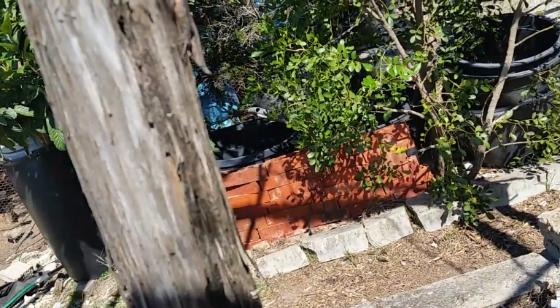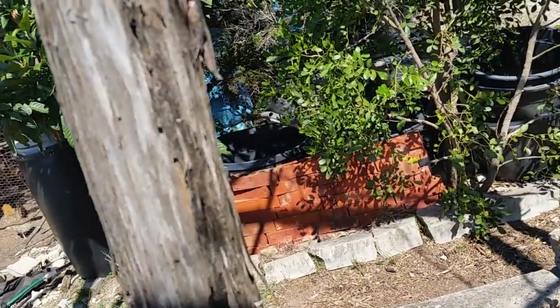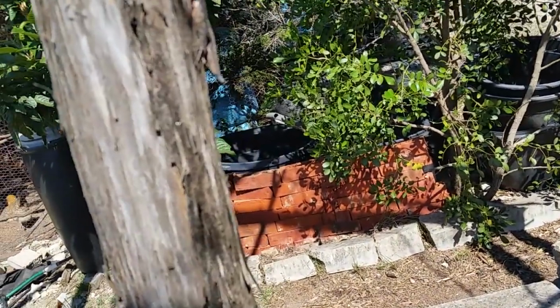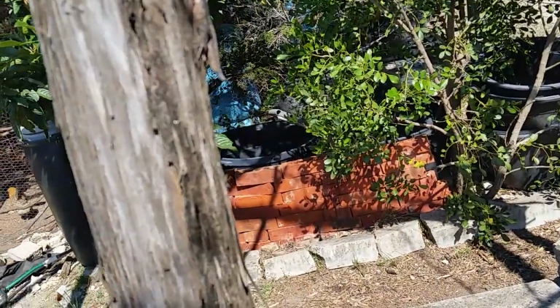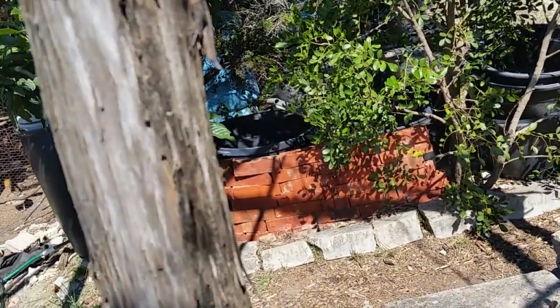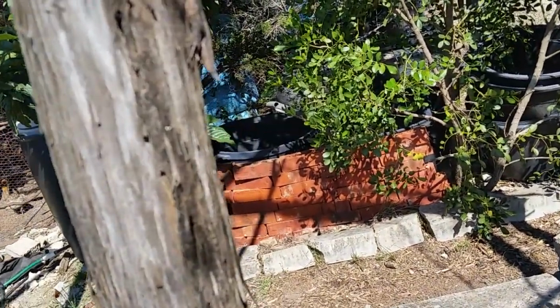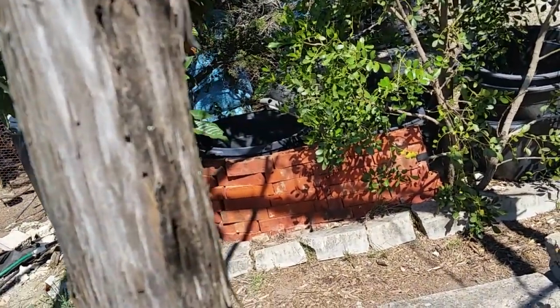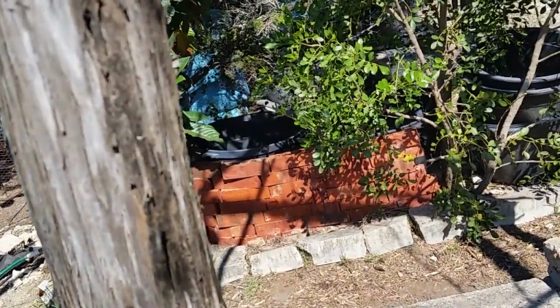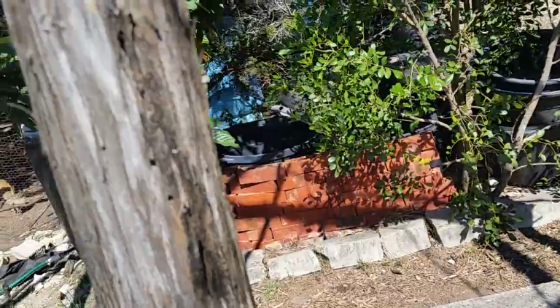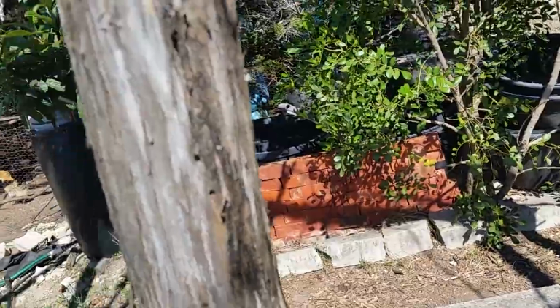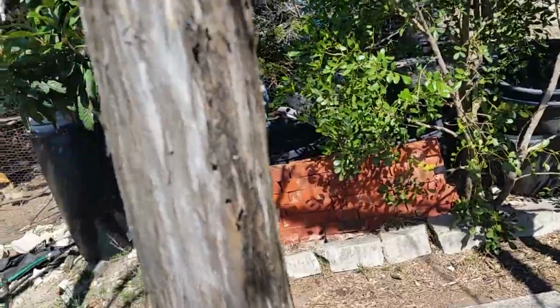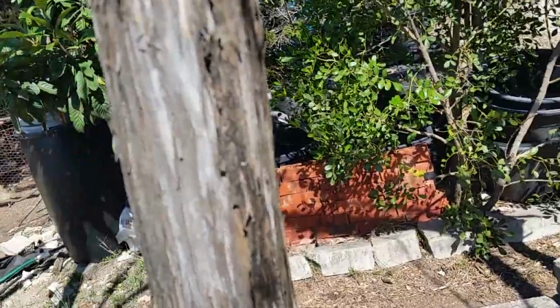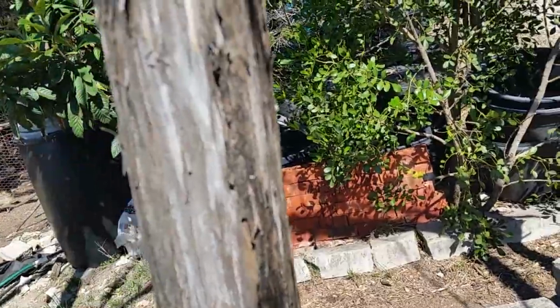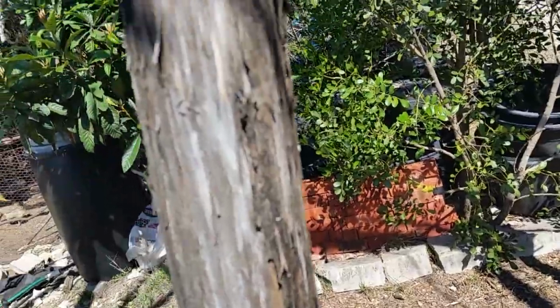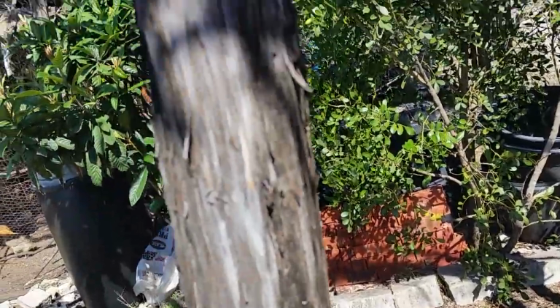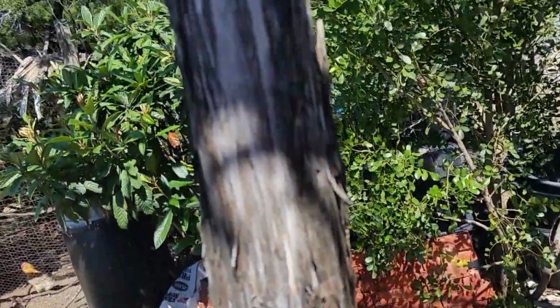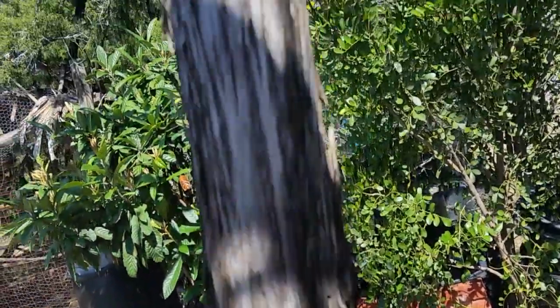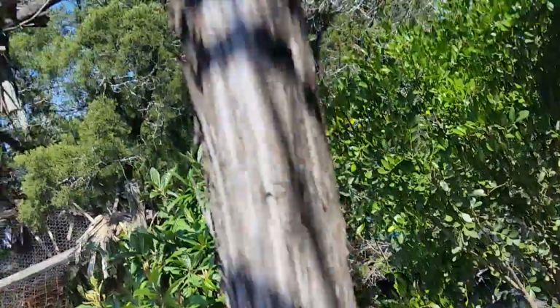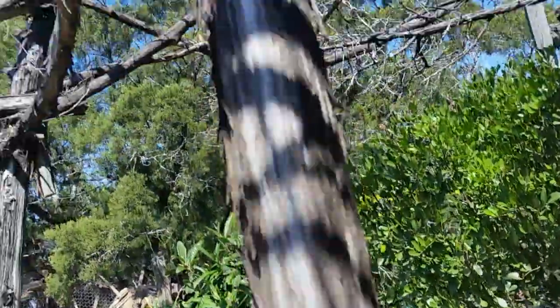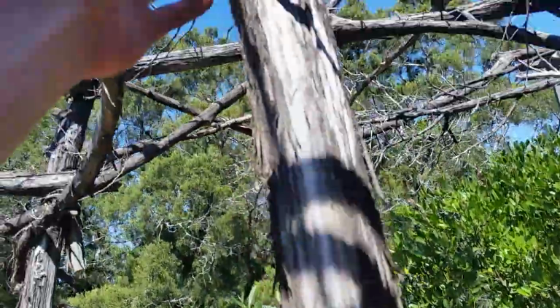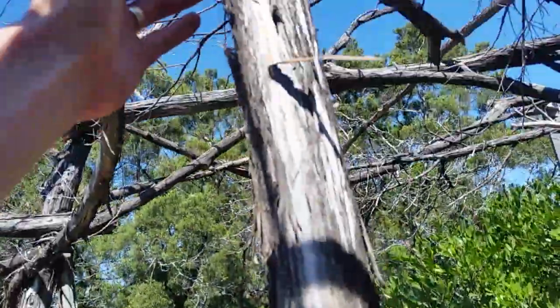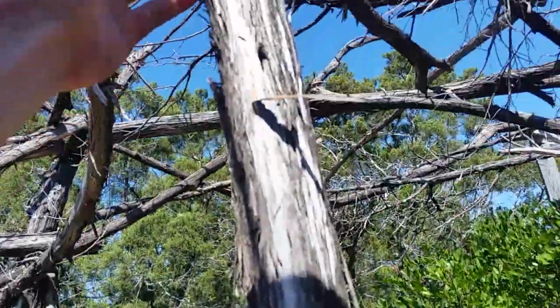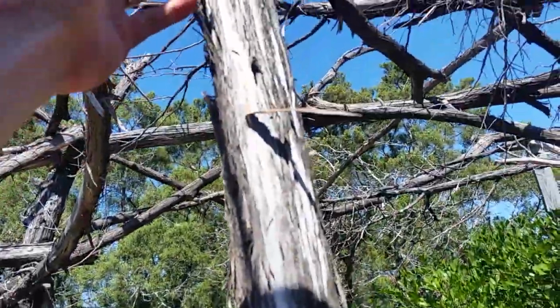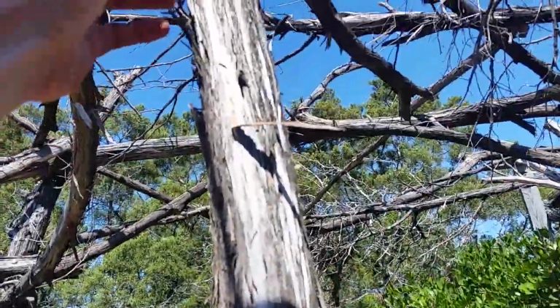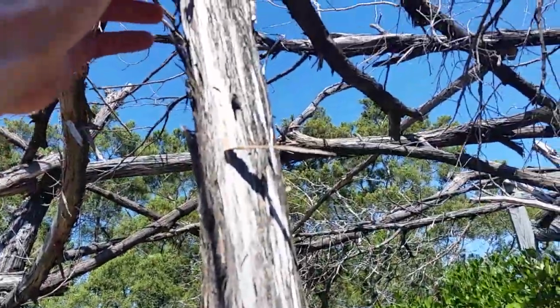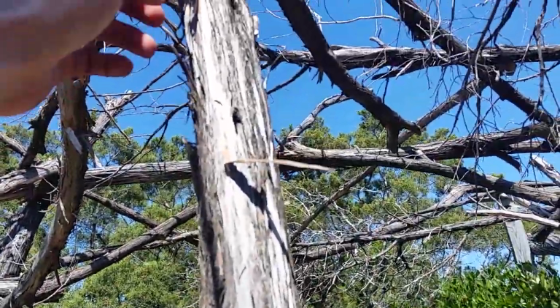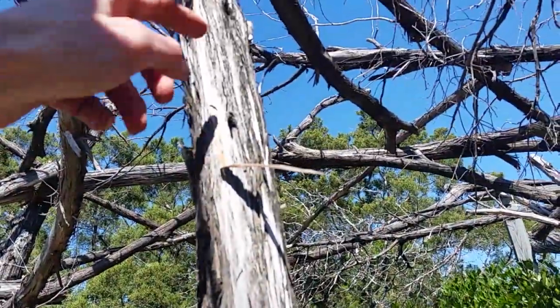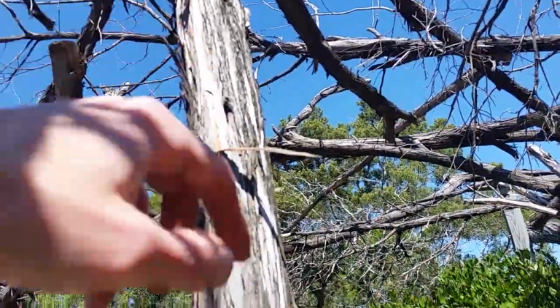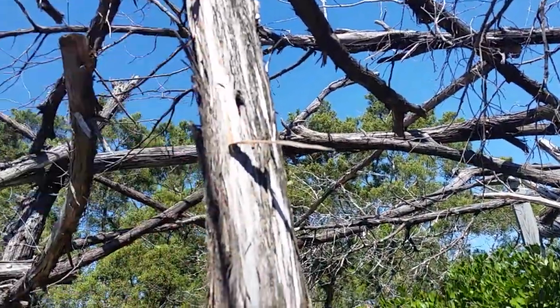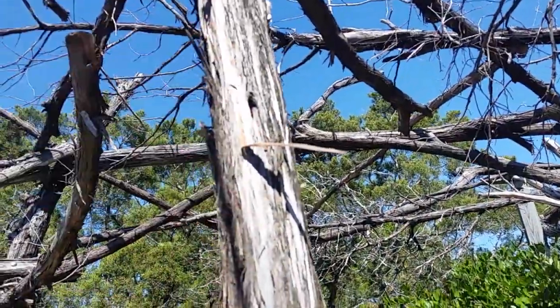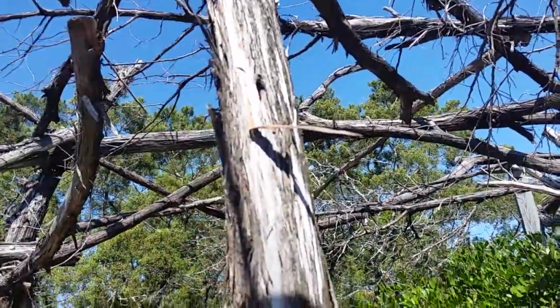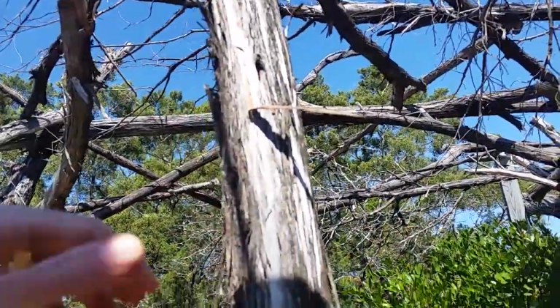Let's see if I can get this guy on camera — a little lizard.